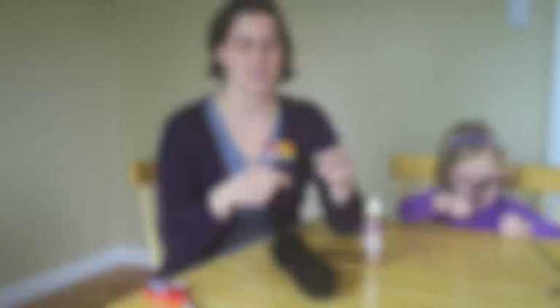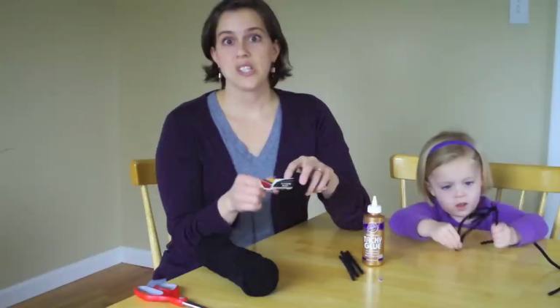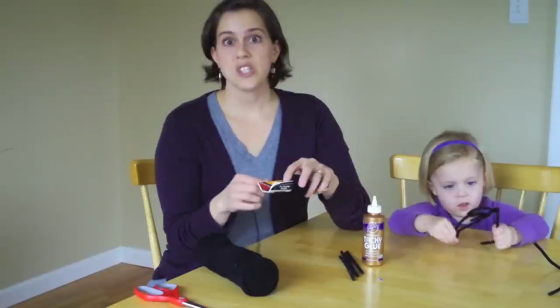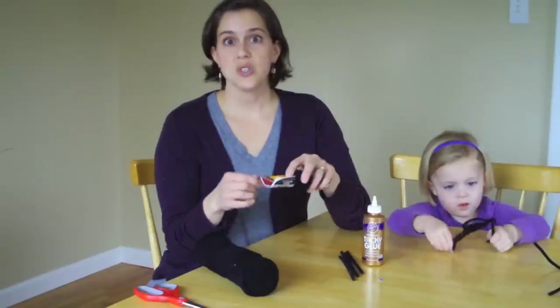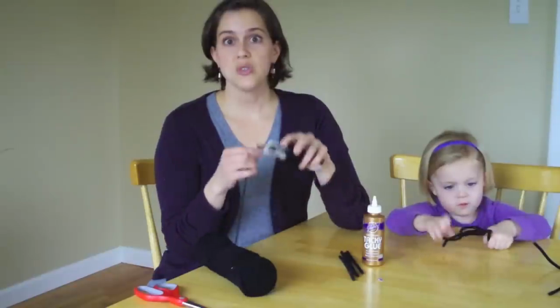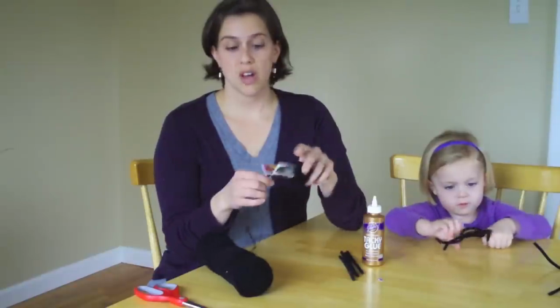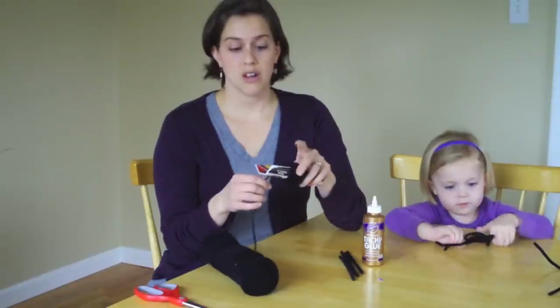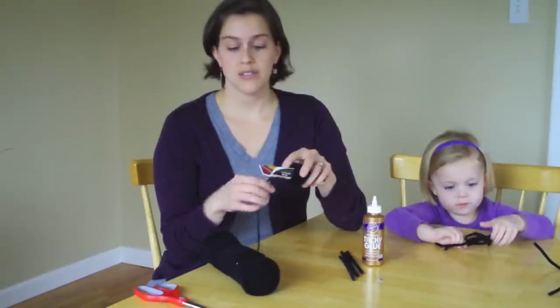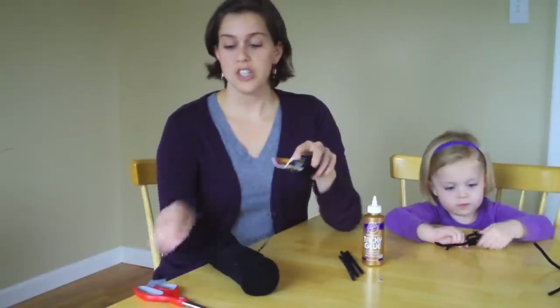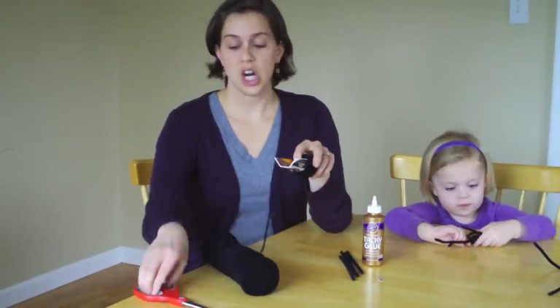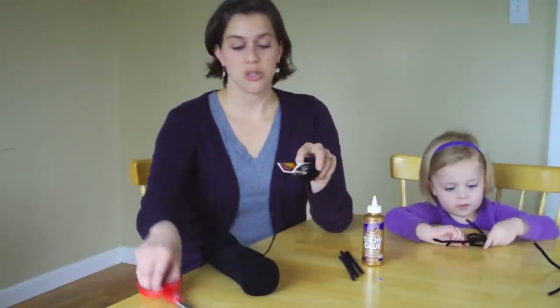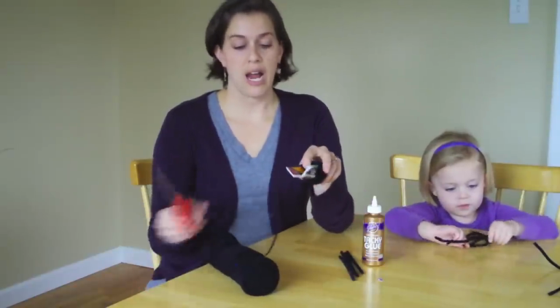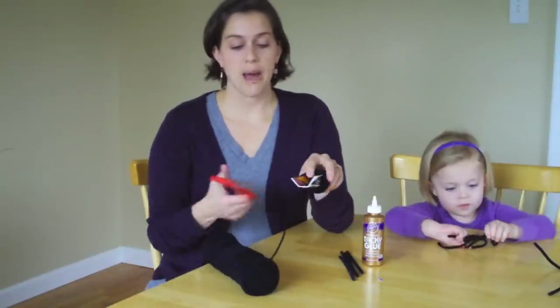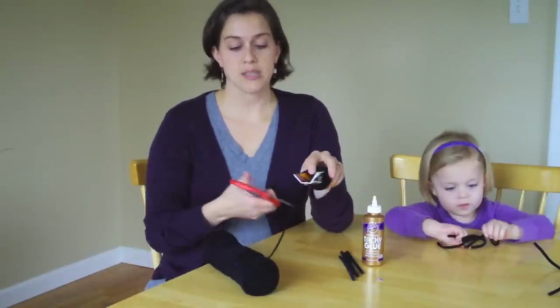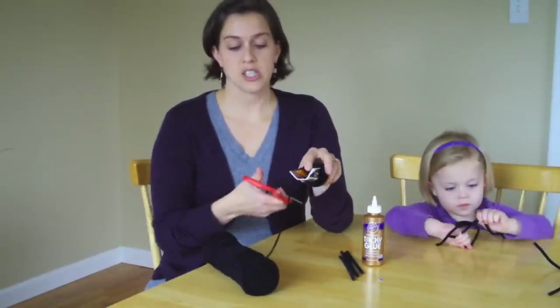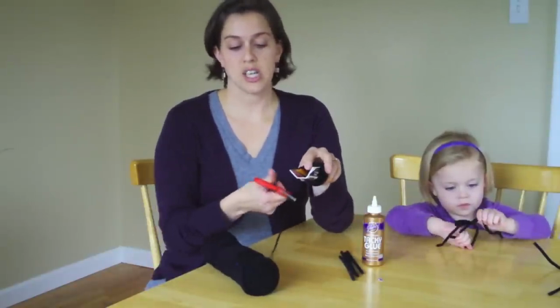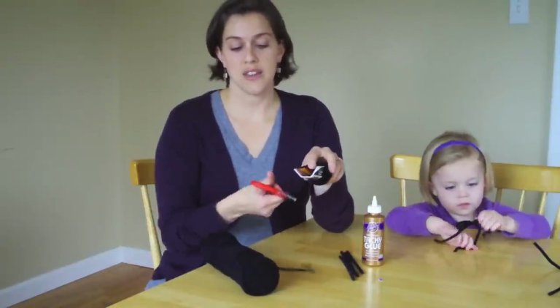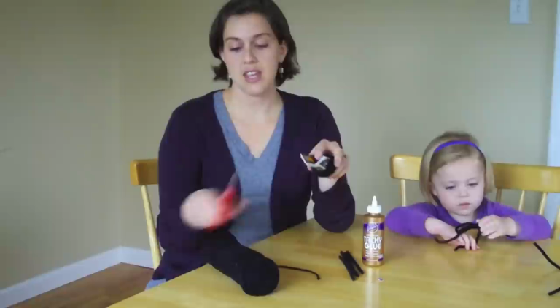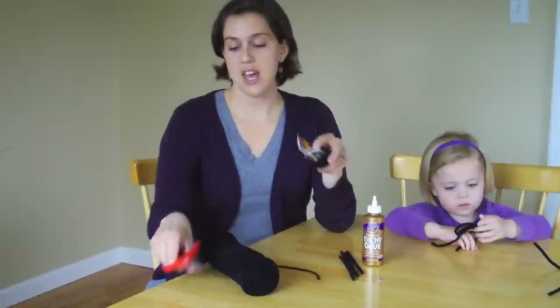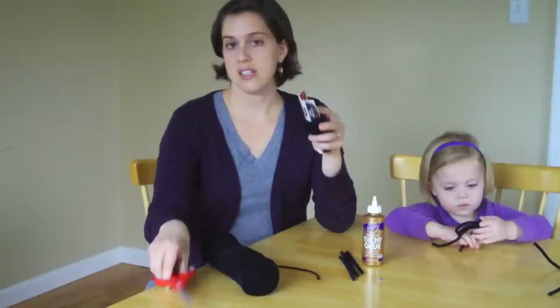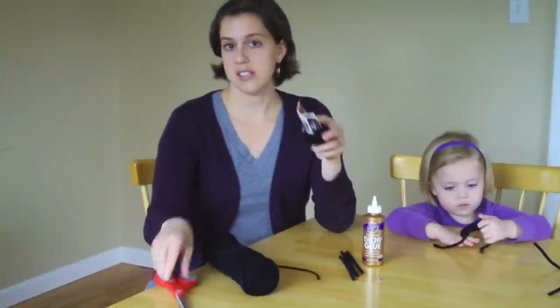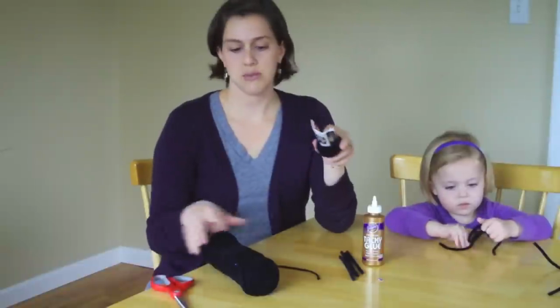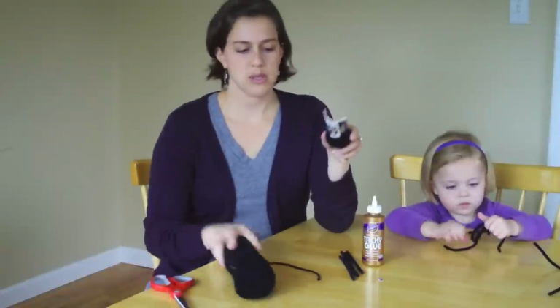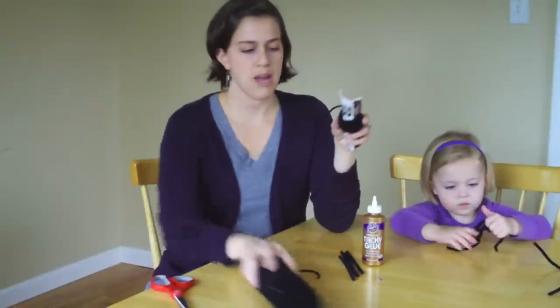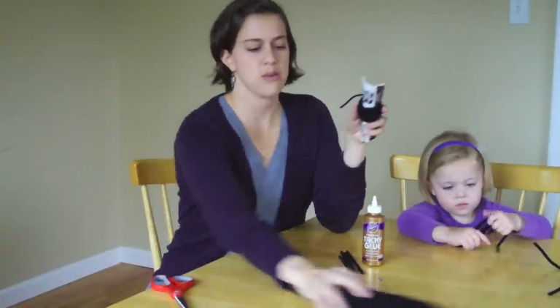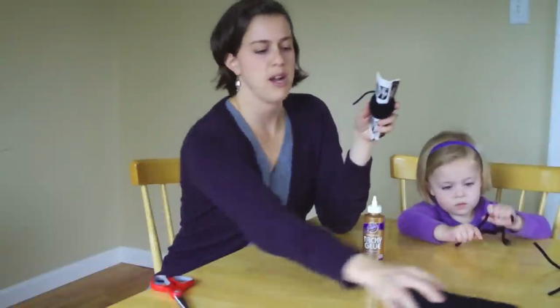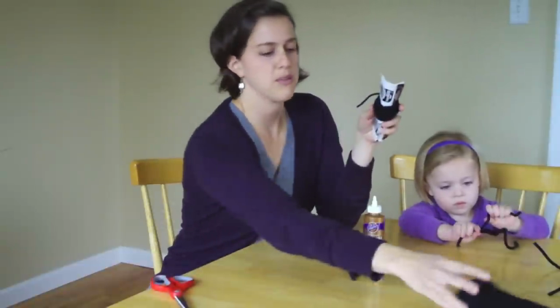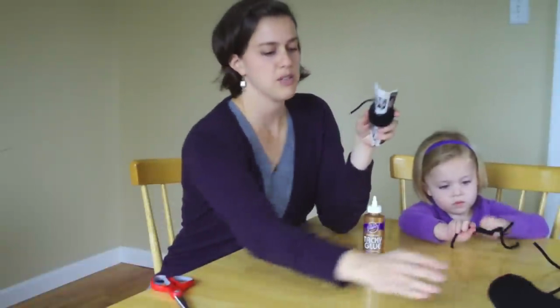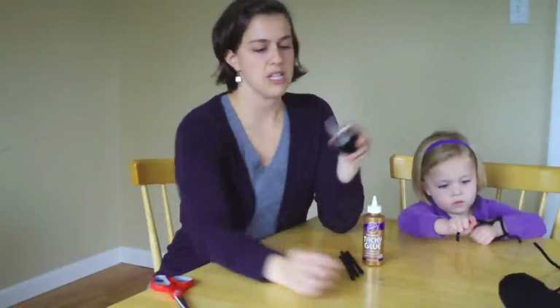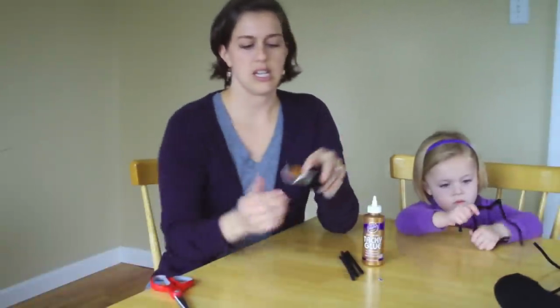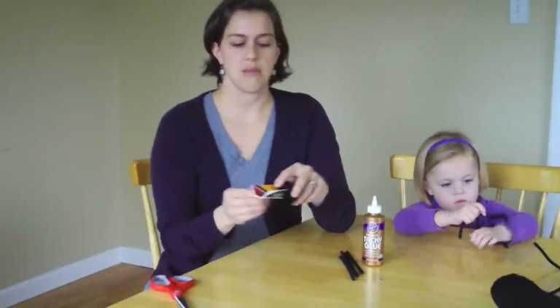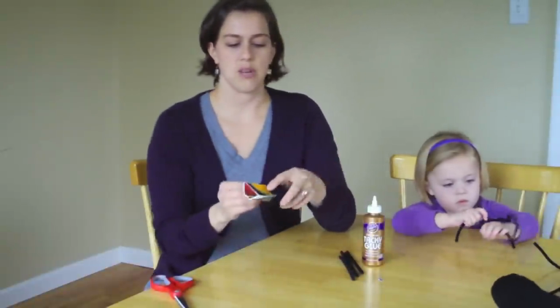Once you've got all of your yarn wrapped, just cut the end. It doesn't really matter where — we don't need it anymore.